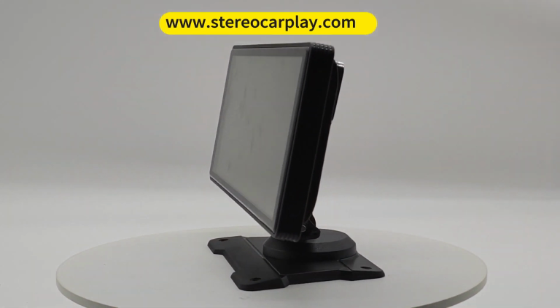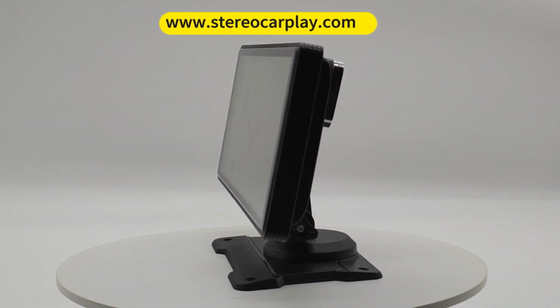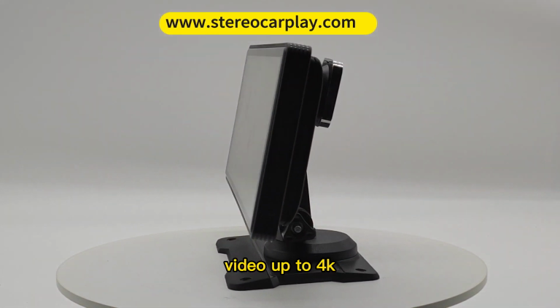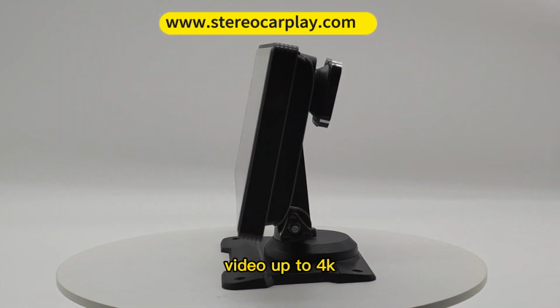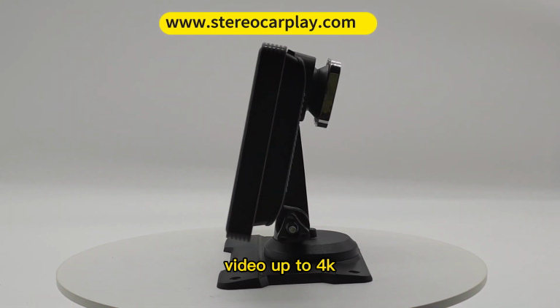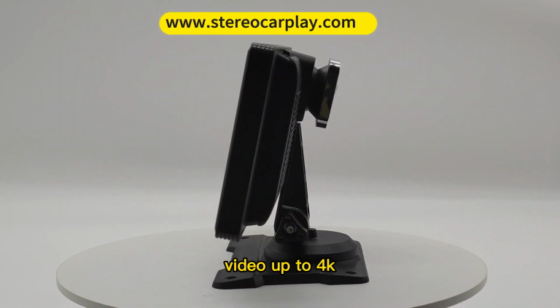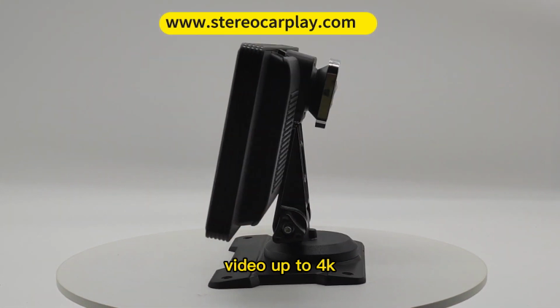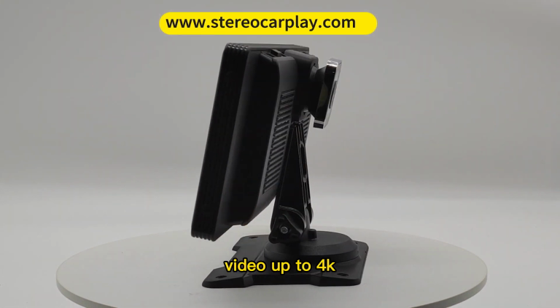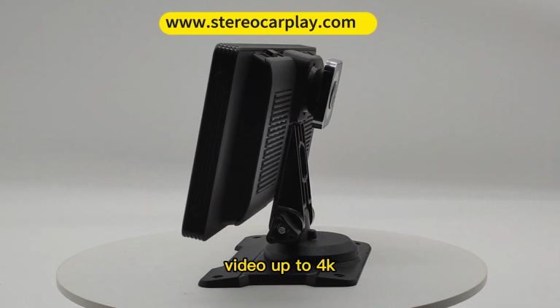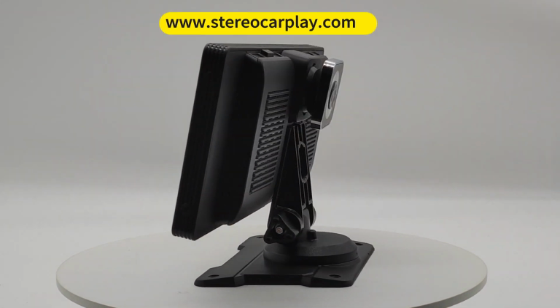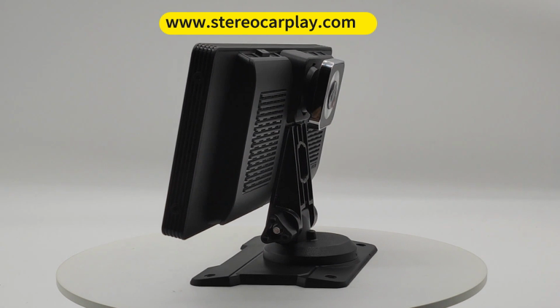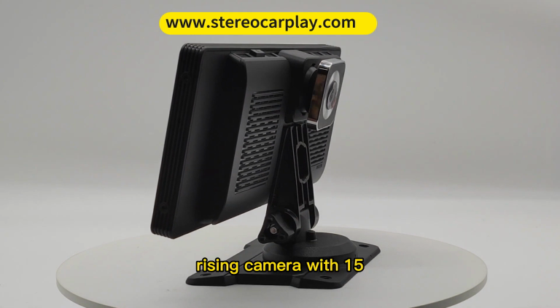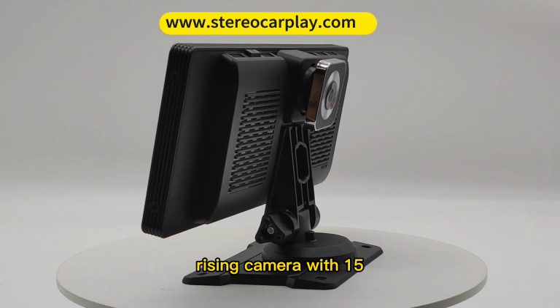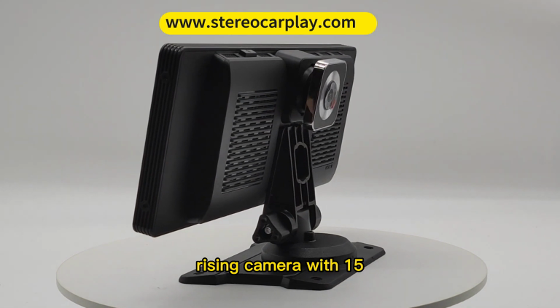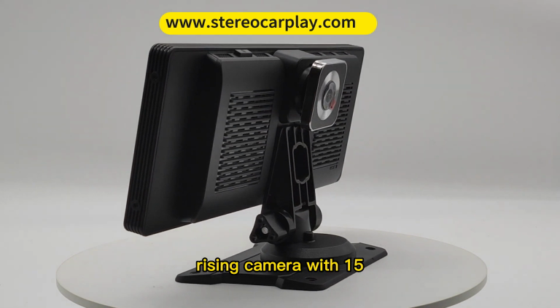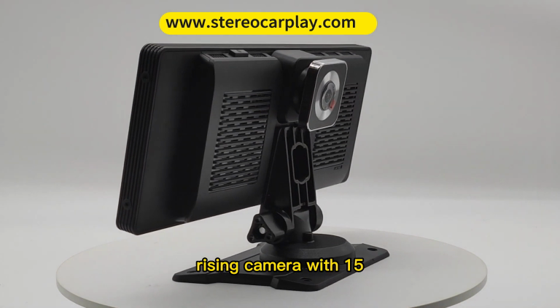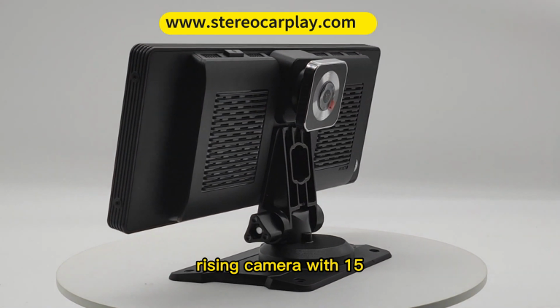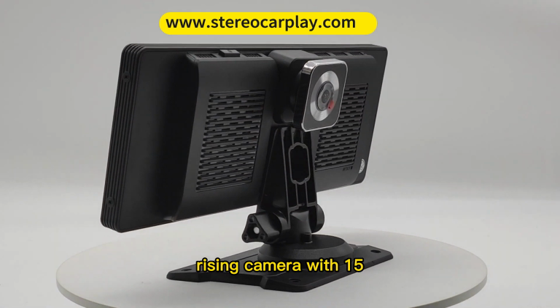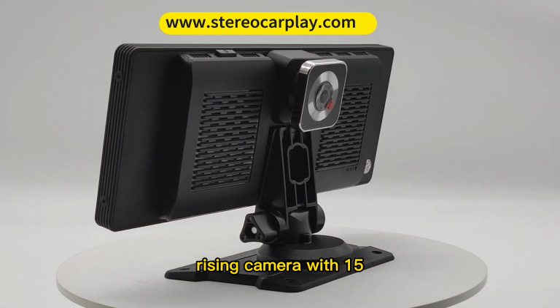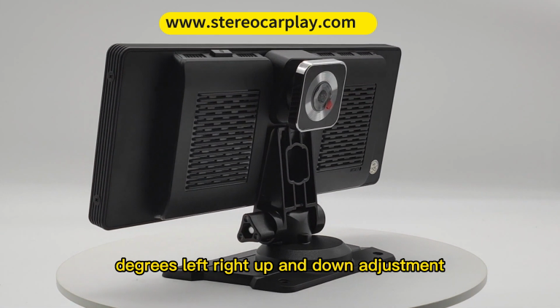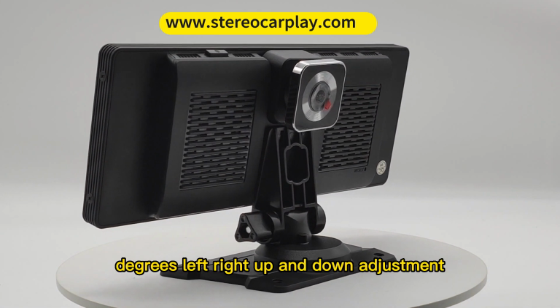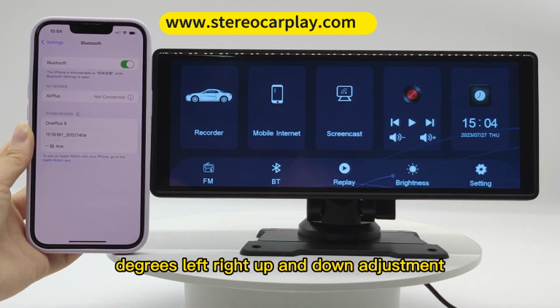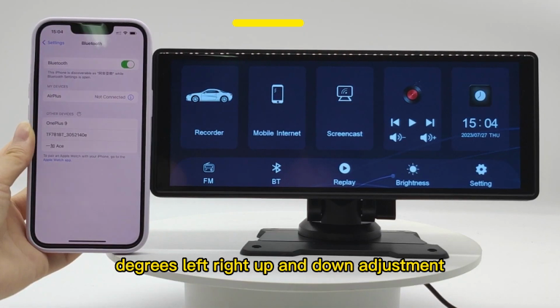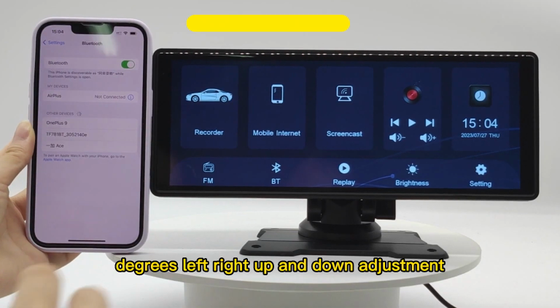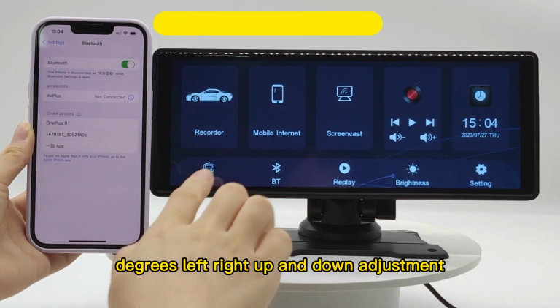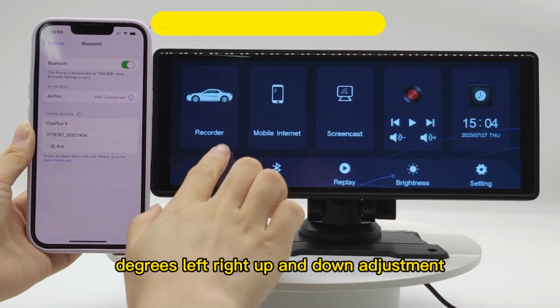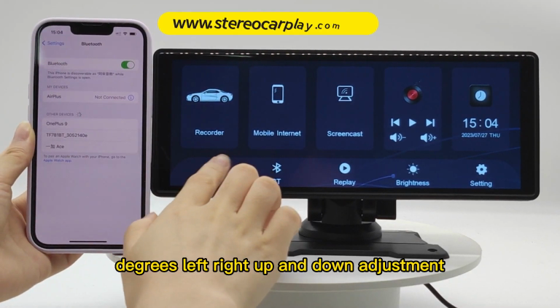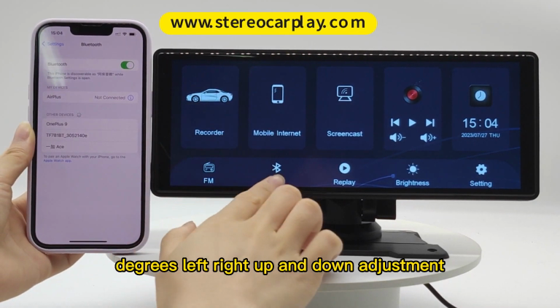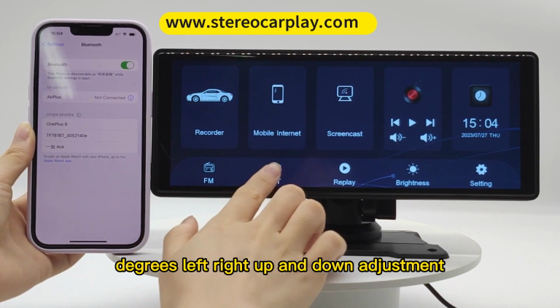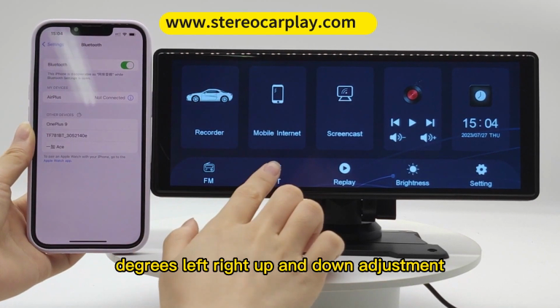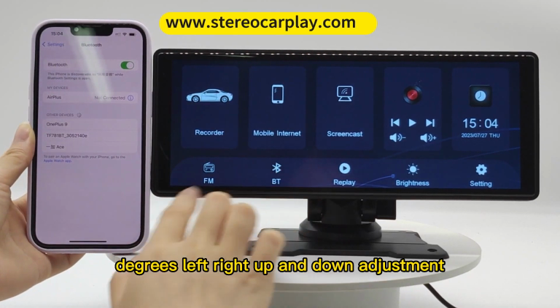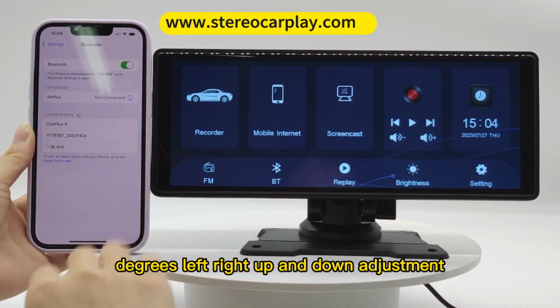Video up to 4K. Rising camera with 15 degrees left, right, up, and down adjustment.